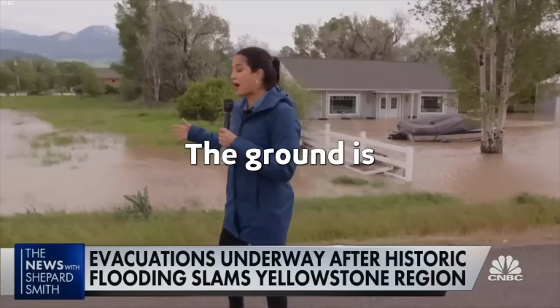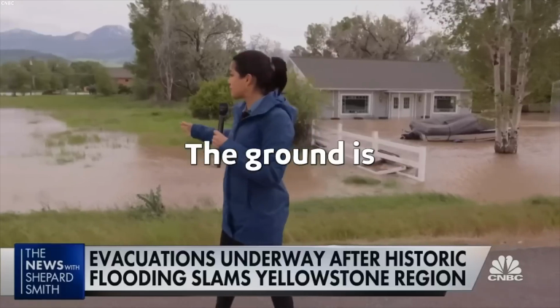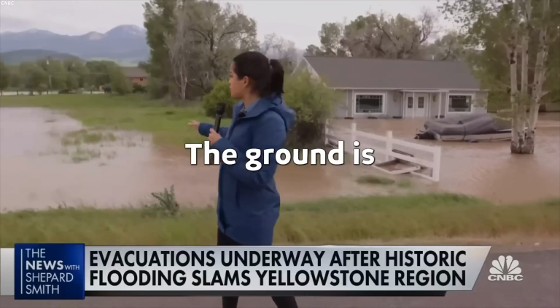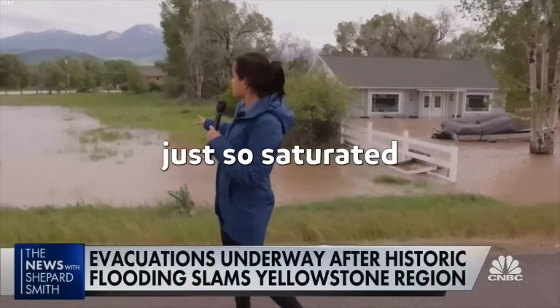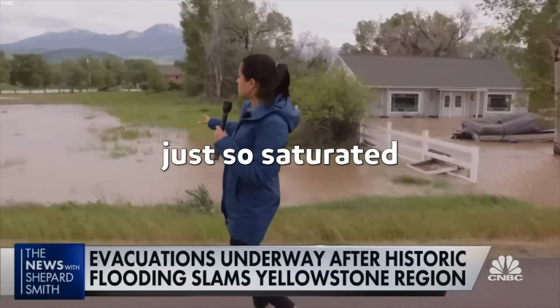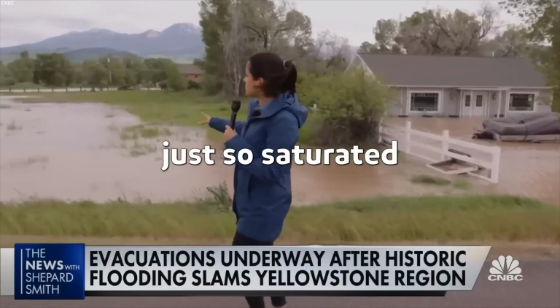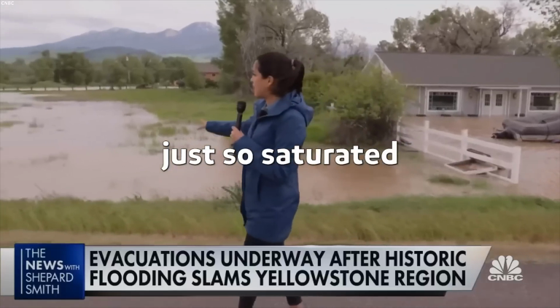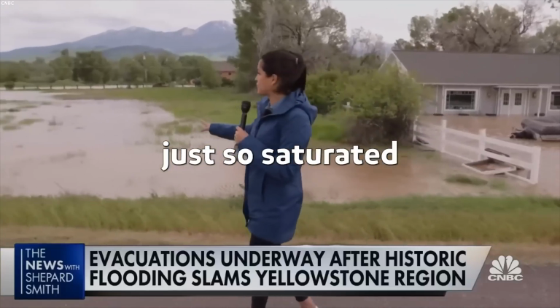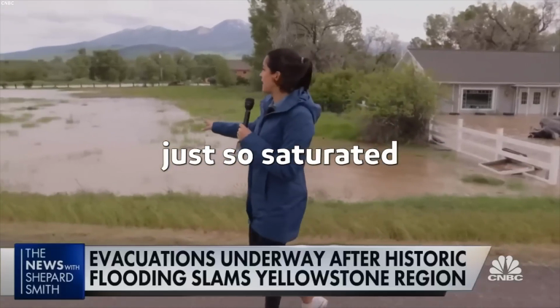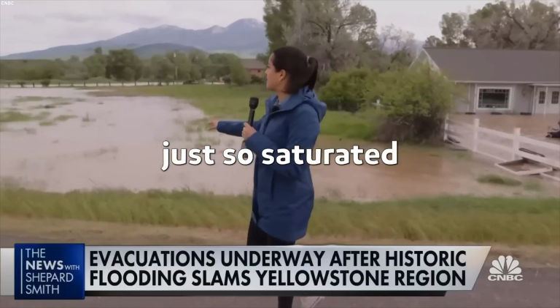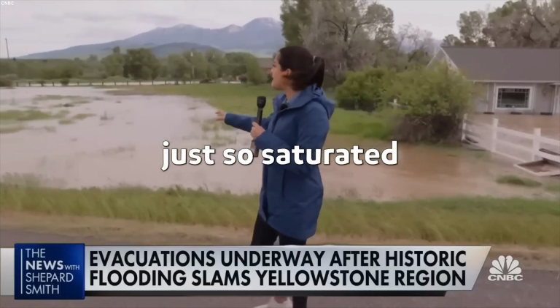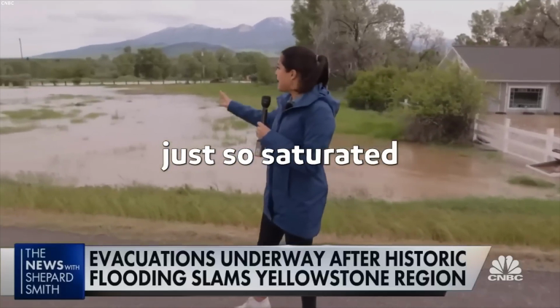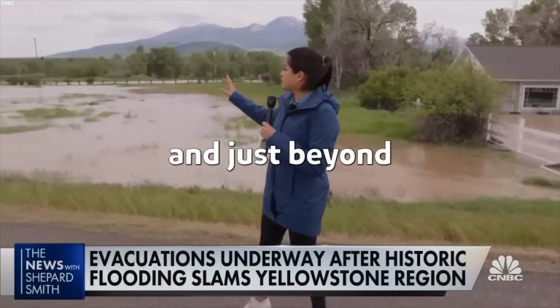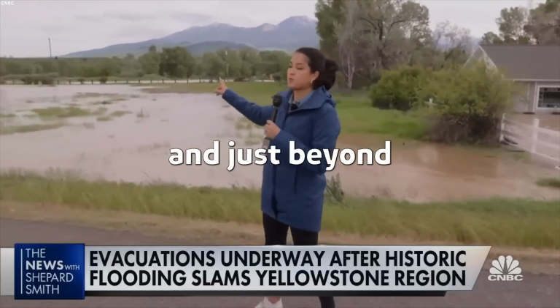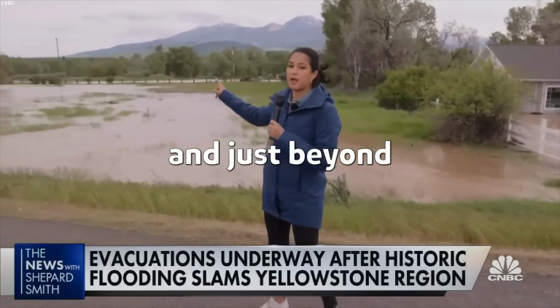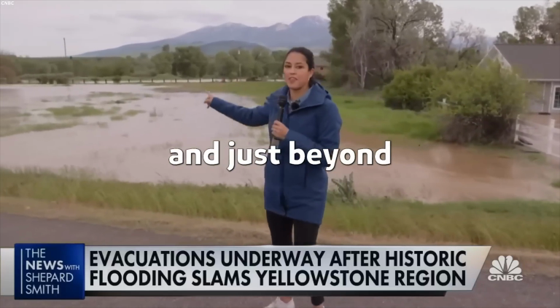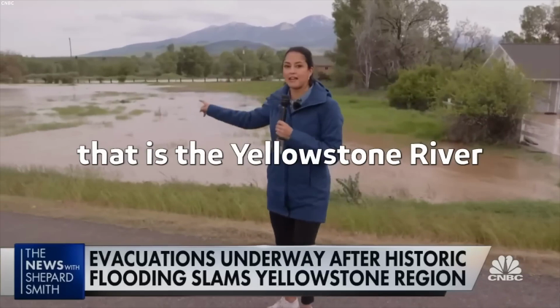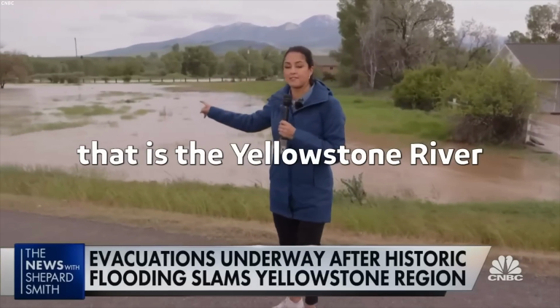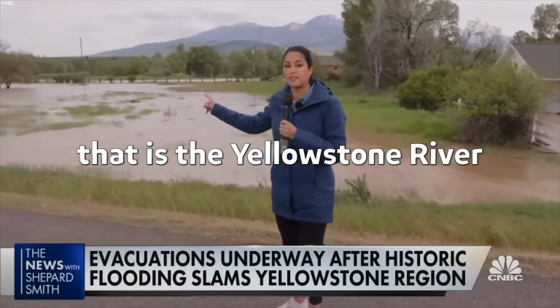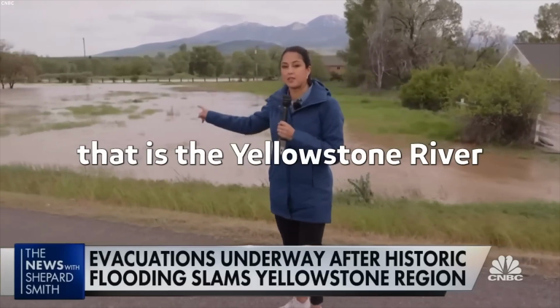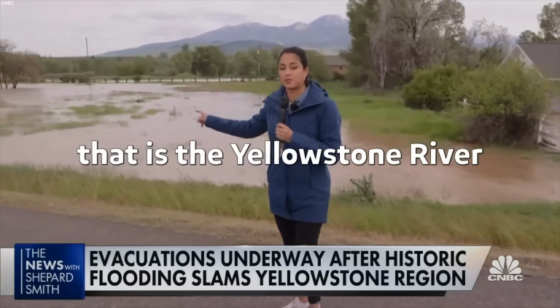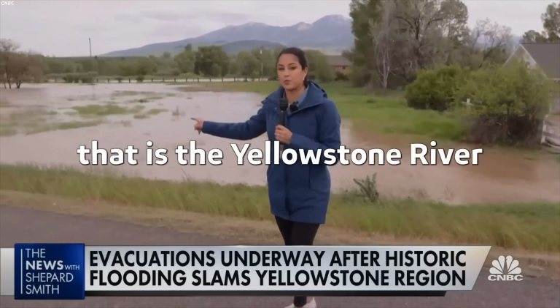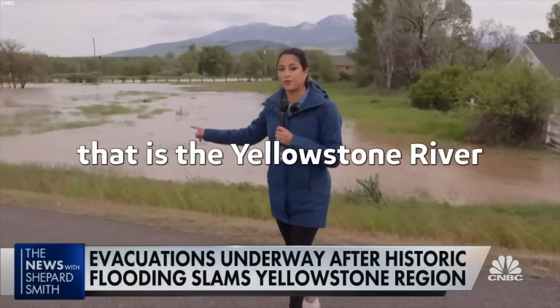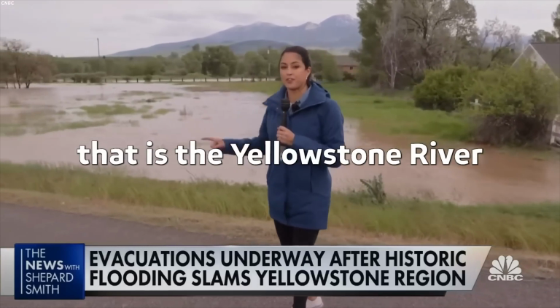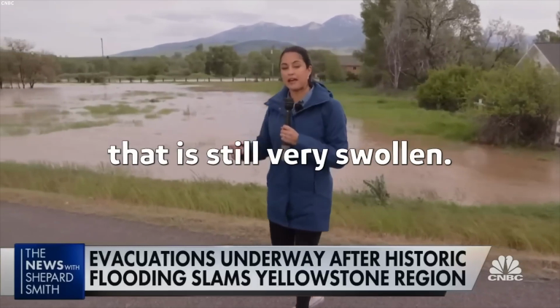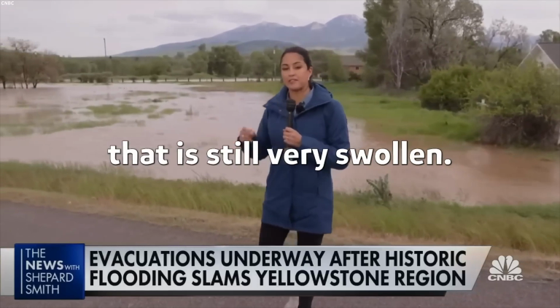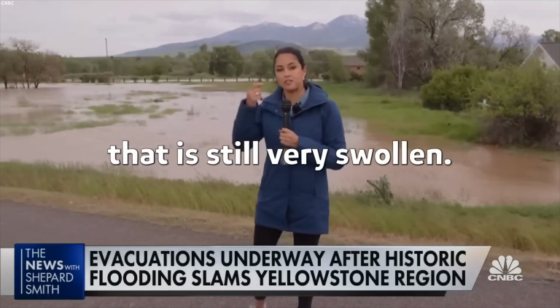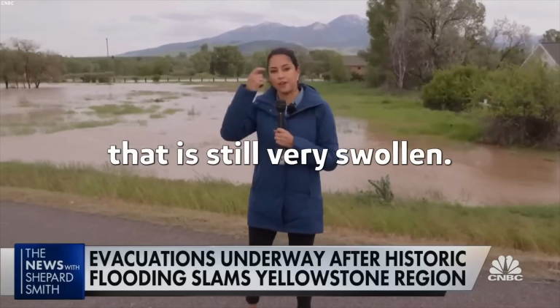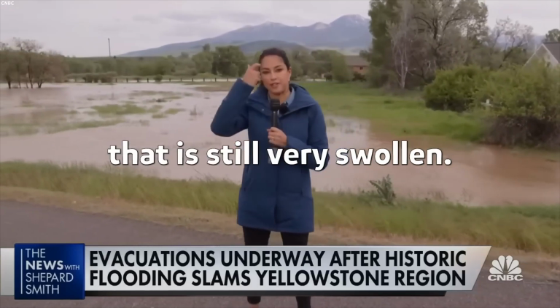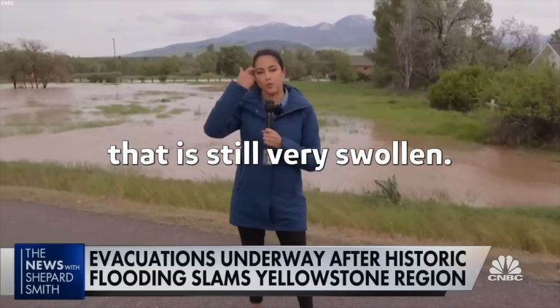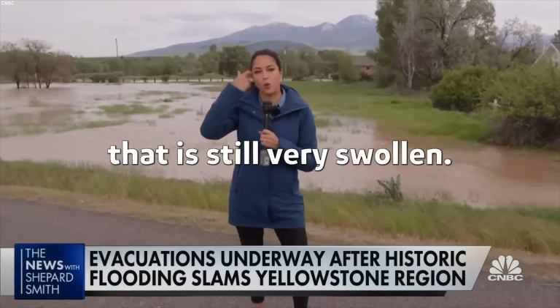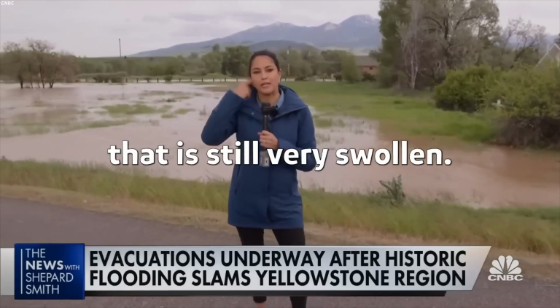The ground is just so saturated, and just beyond that is the Yellowstone River, which is still very swollen.